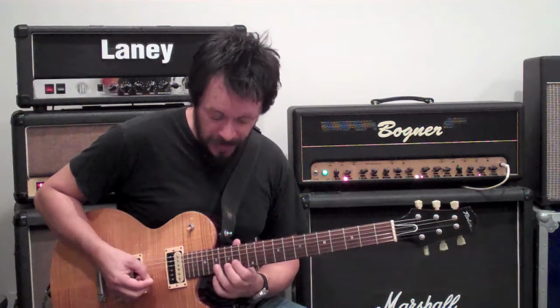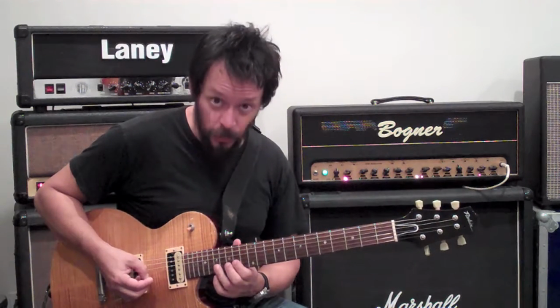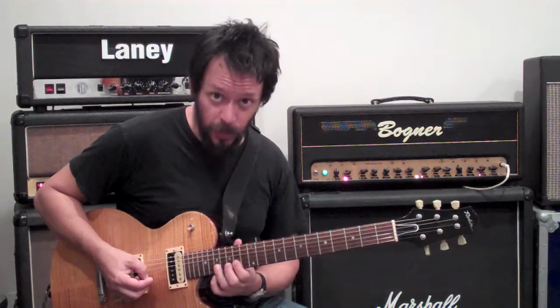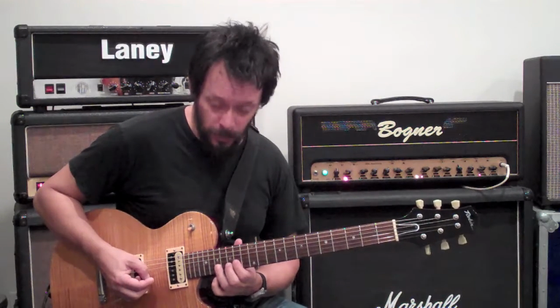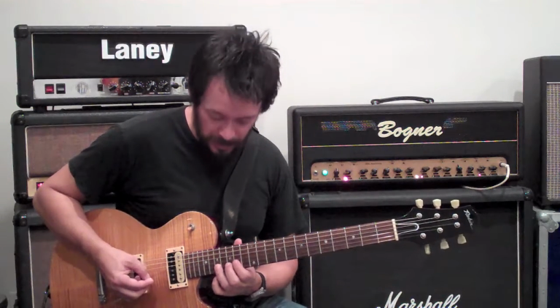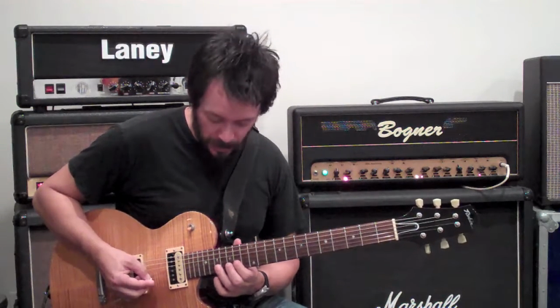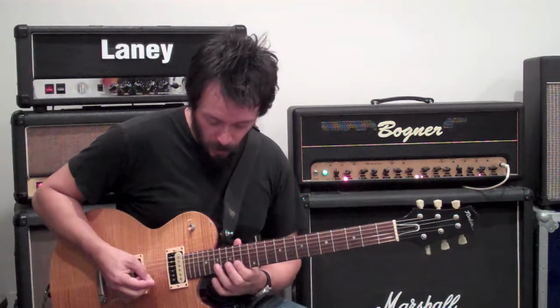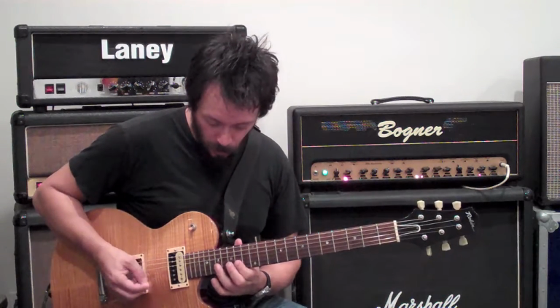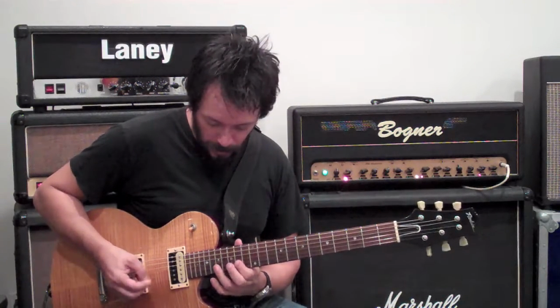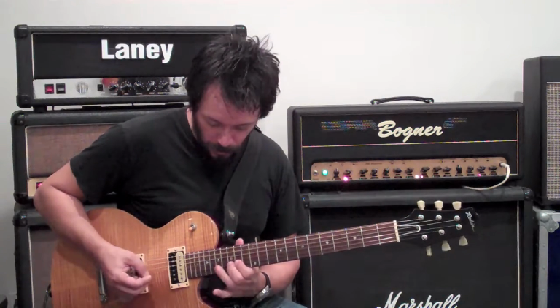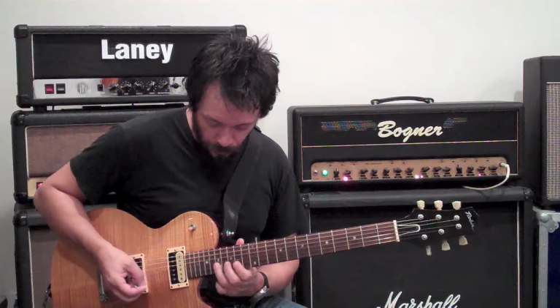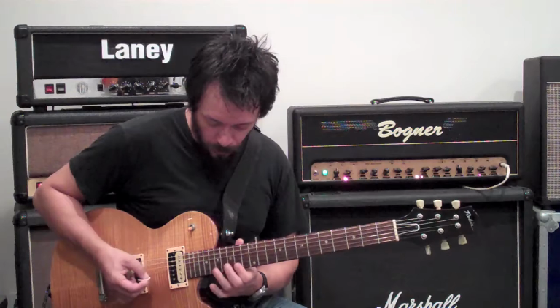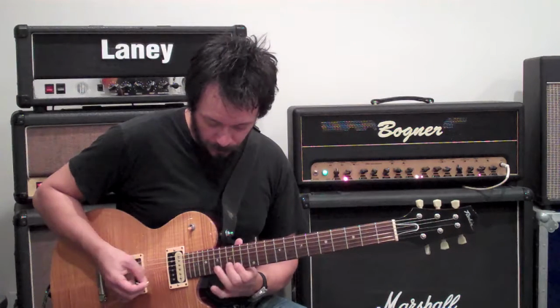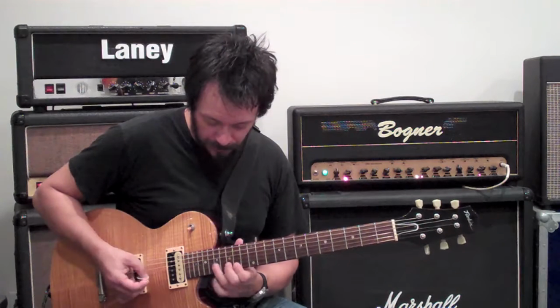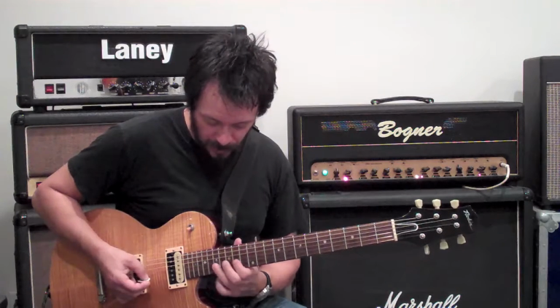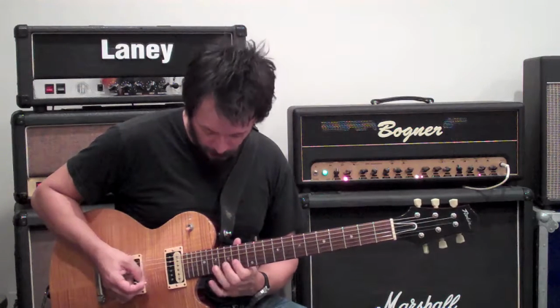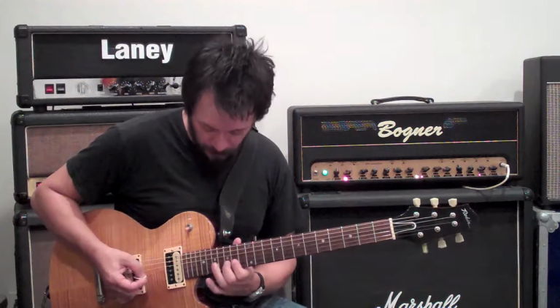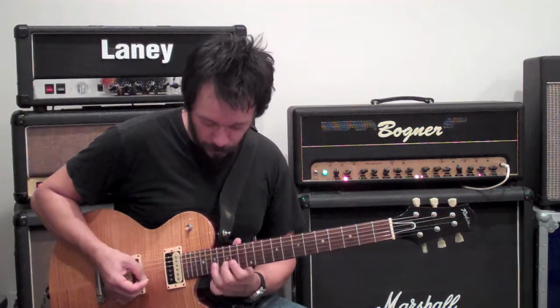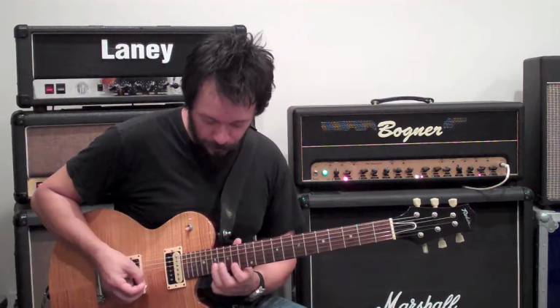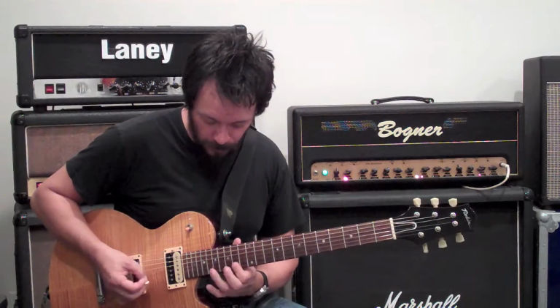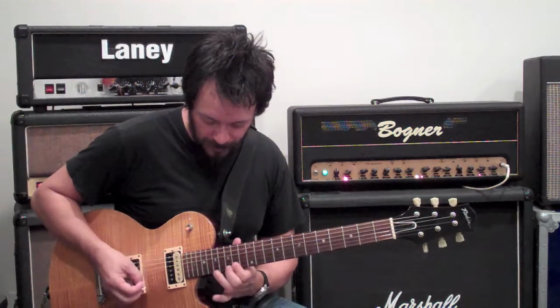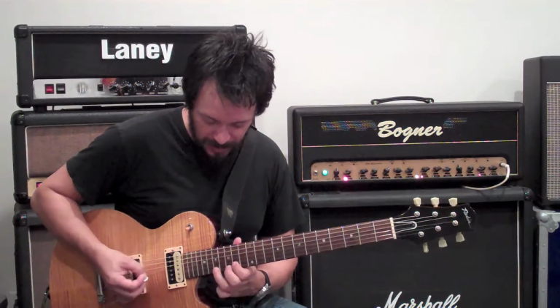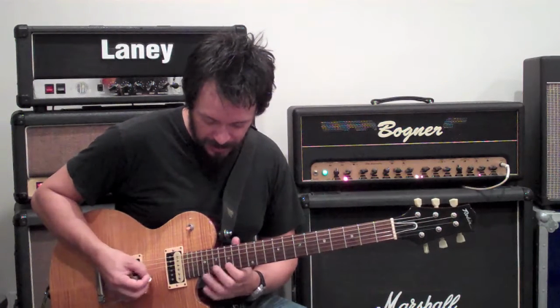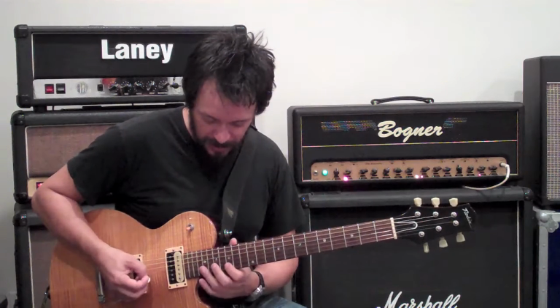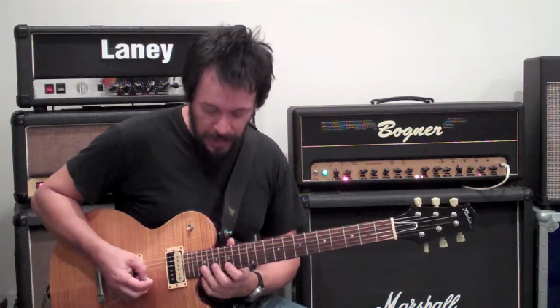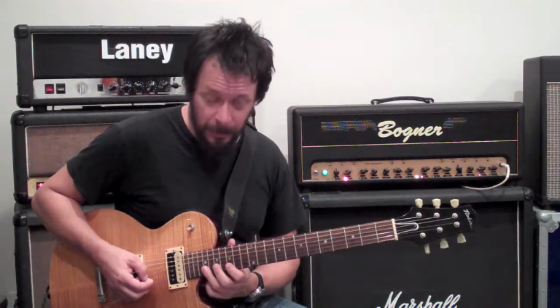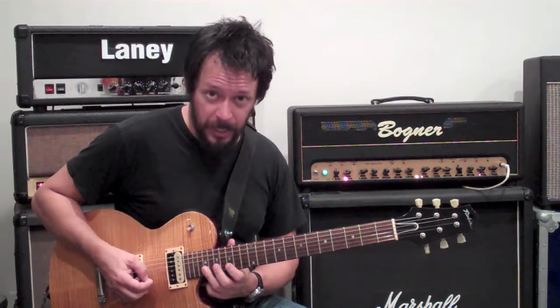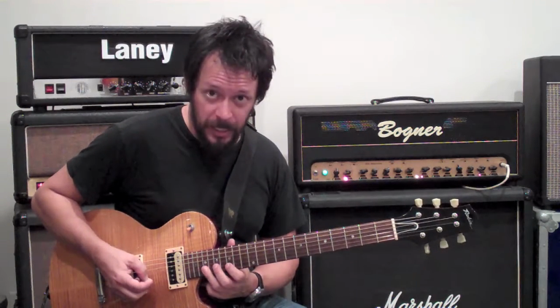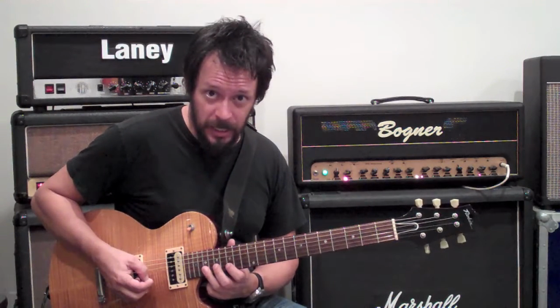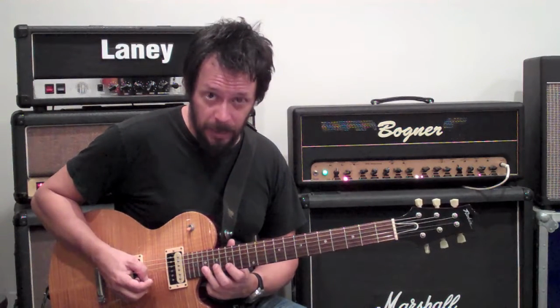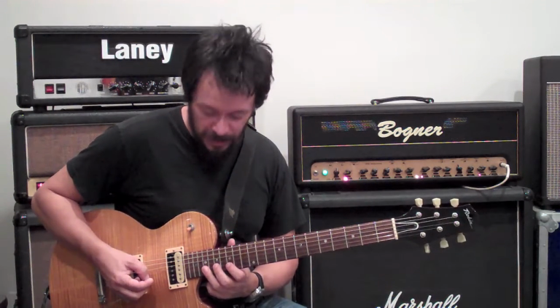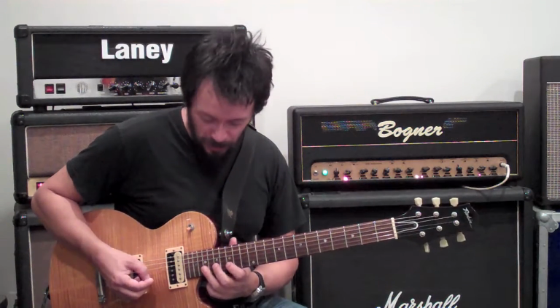E Dorian once again. One, two, three, four, five, six. One, two, three, four, five, six. Up to the next position.